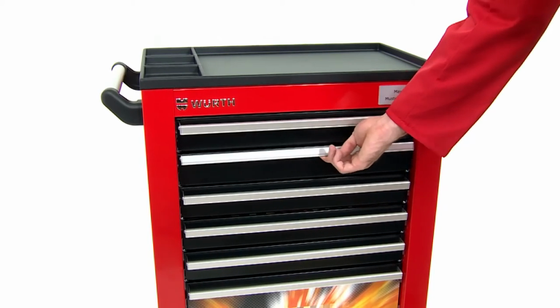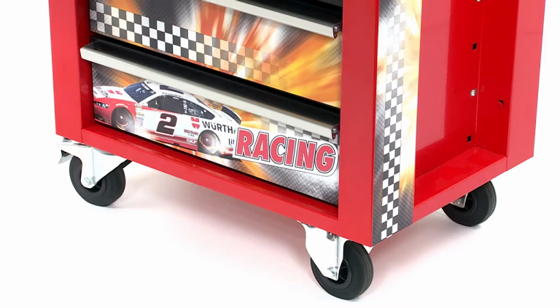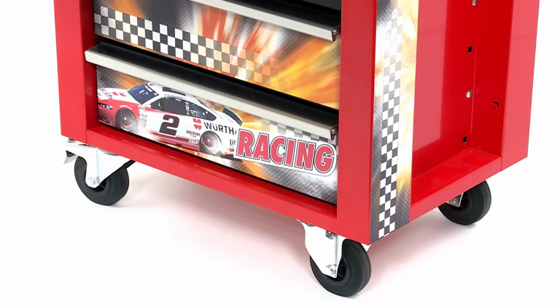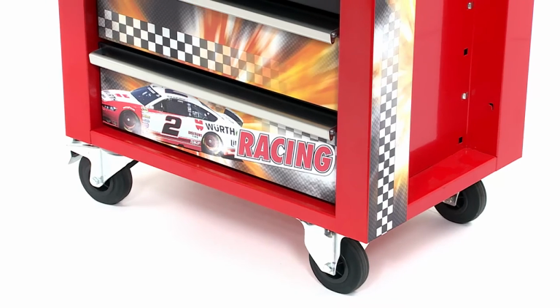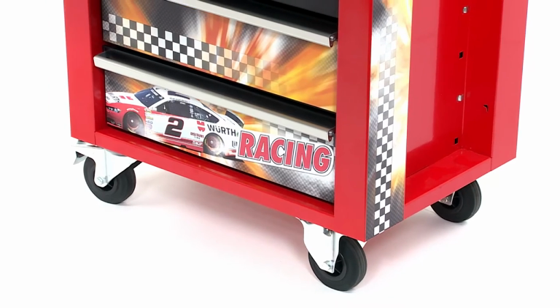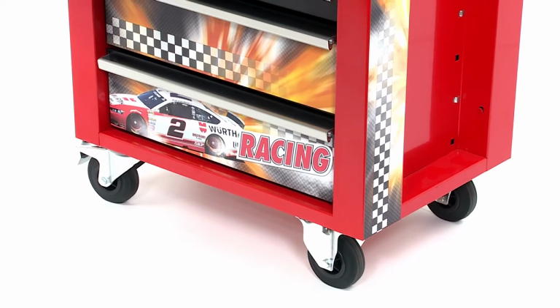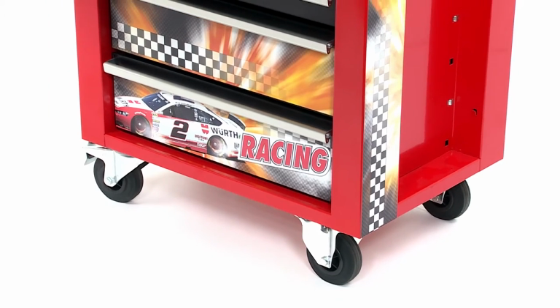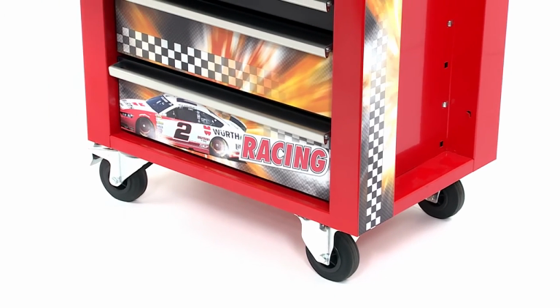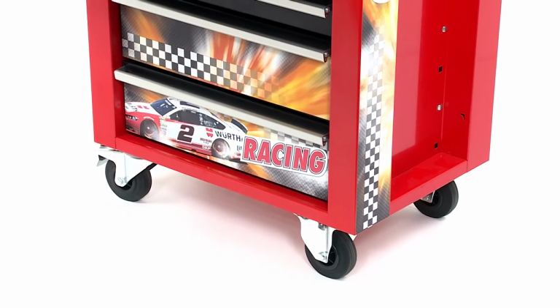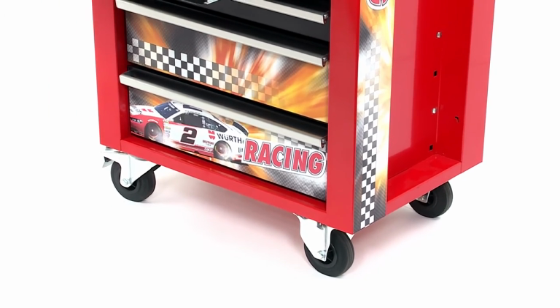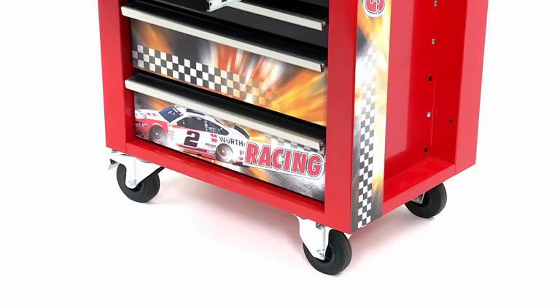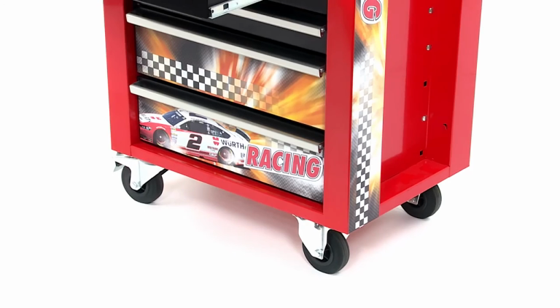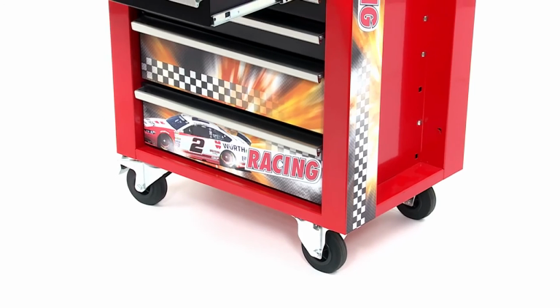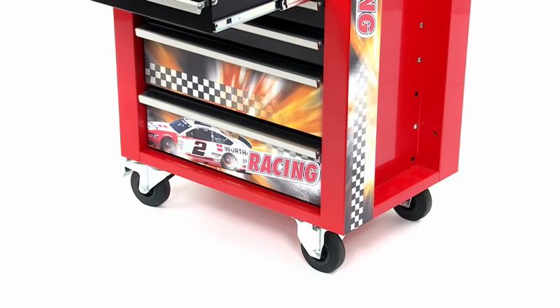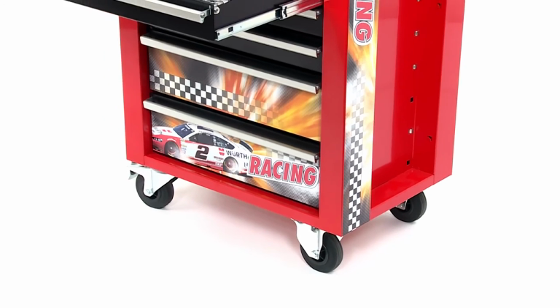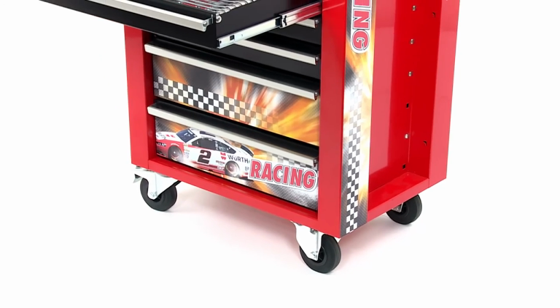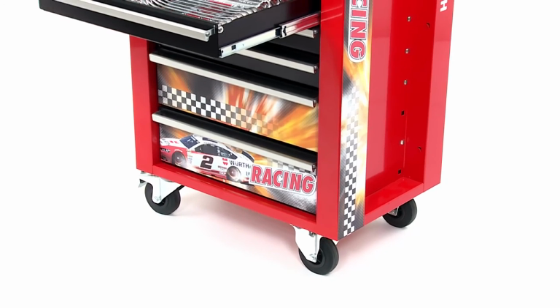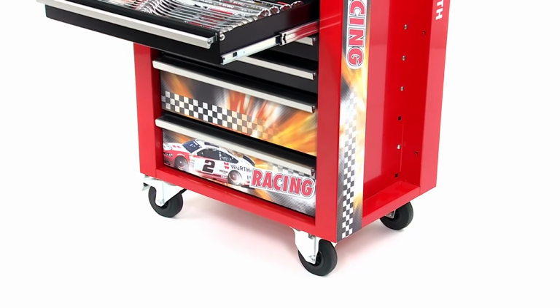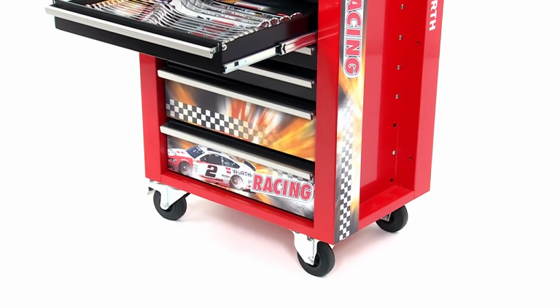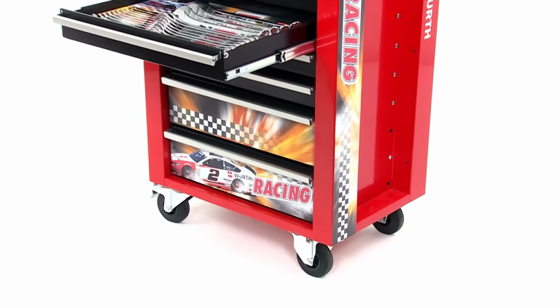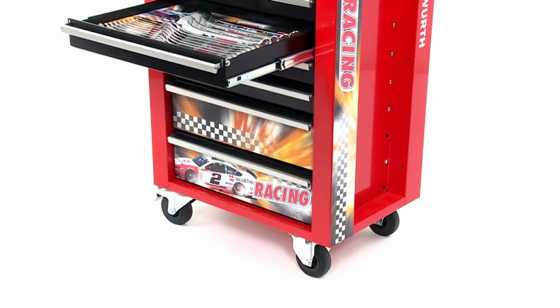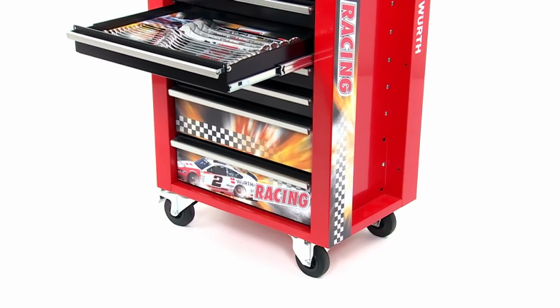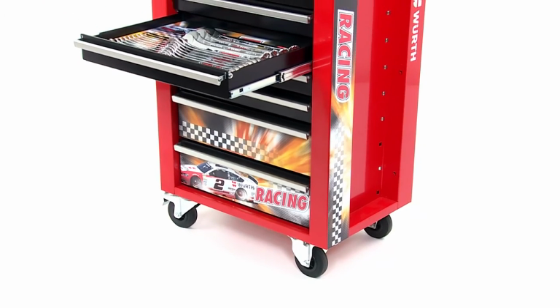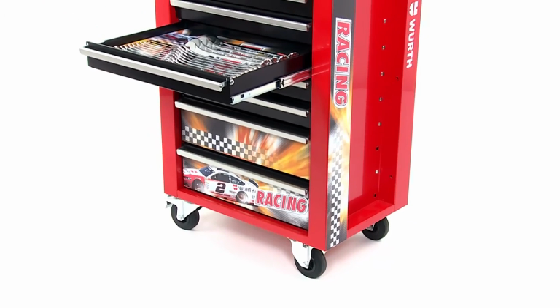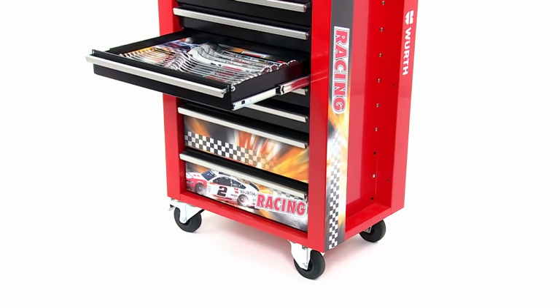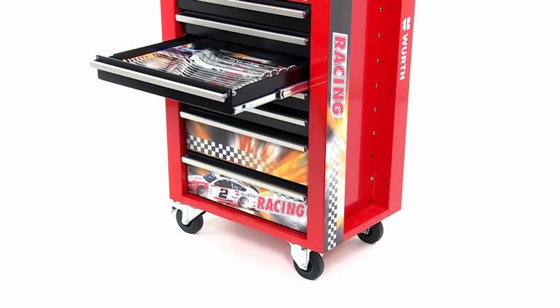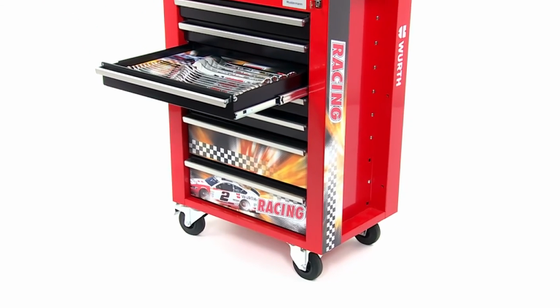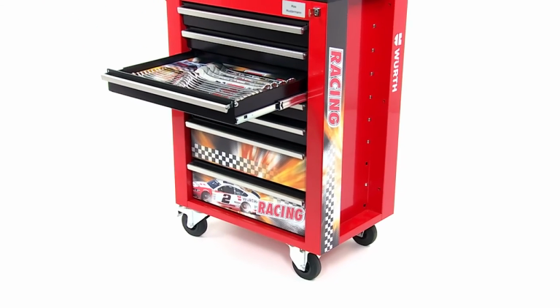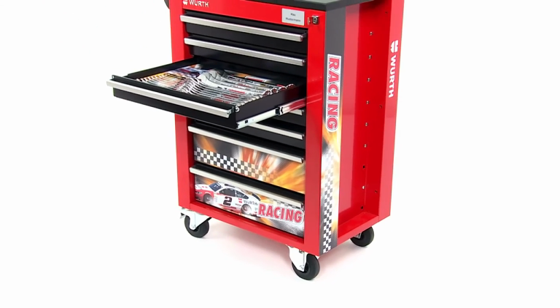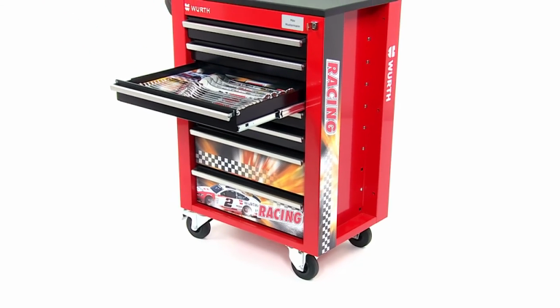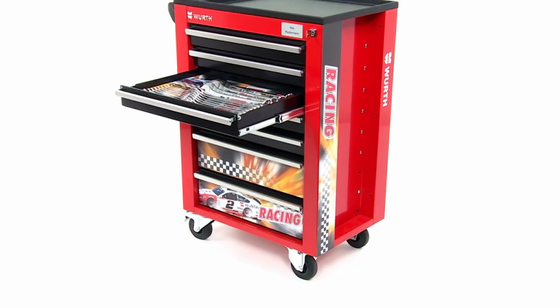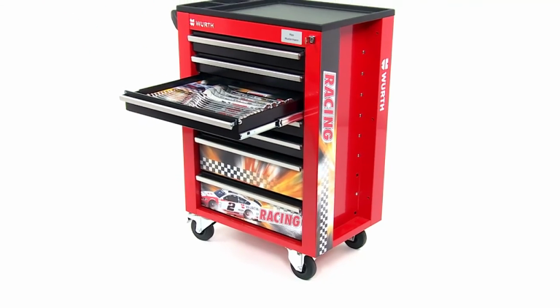Looks good and is really practical. The Vers Workshop Trolley brings order to the workshop, and in a stylish racing design to boot.